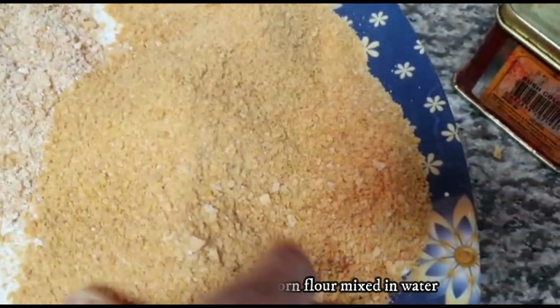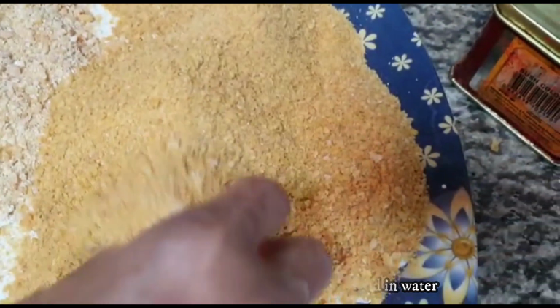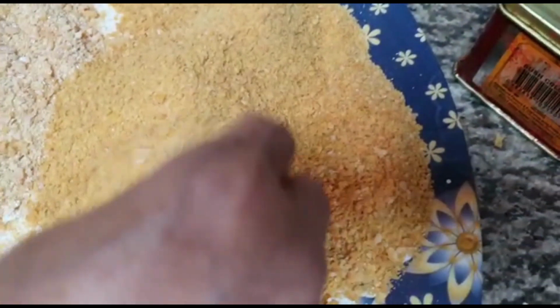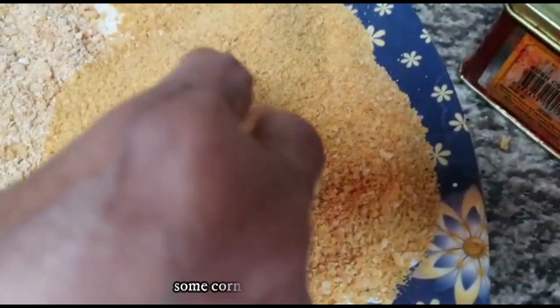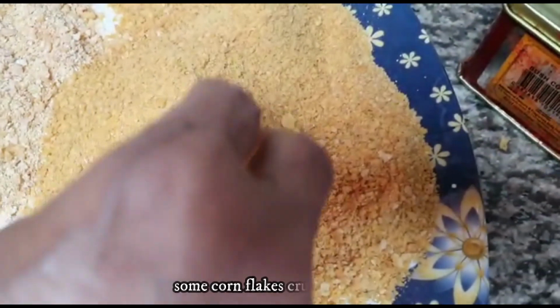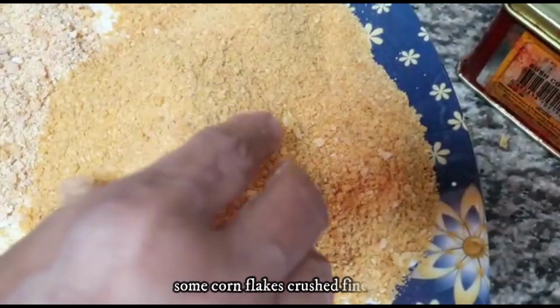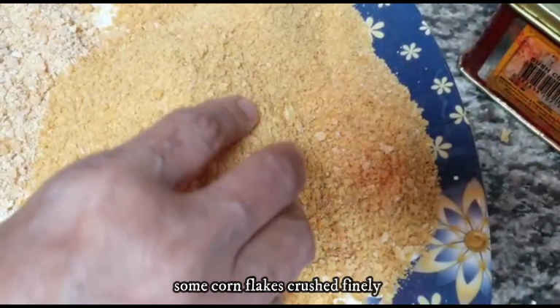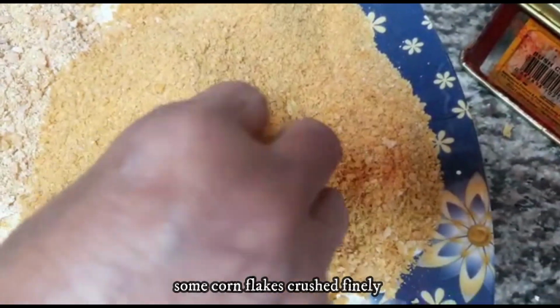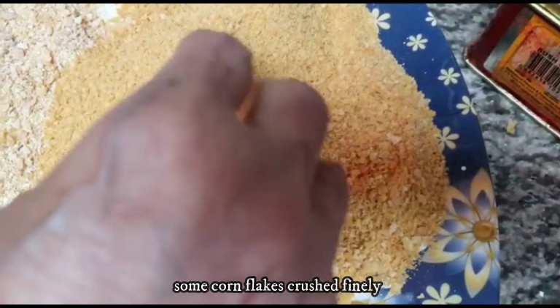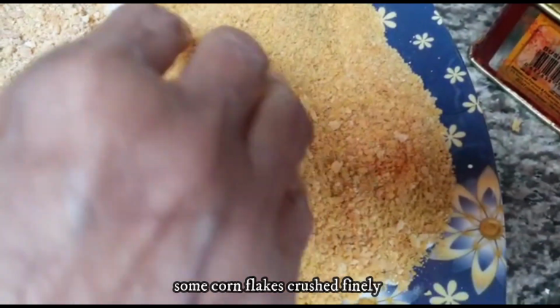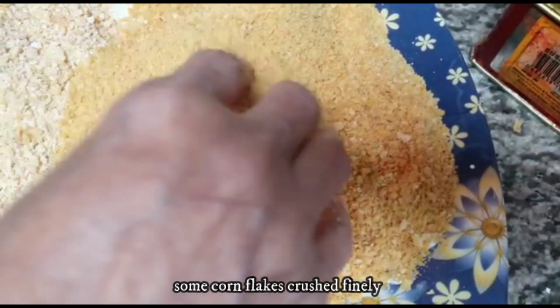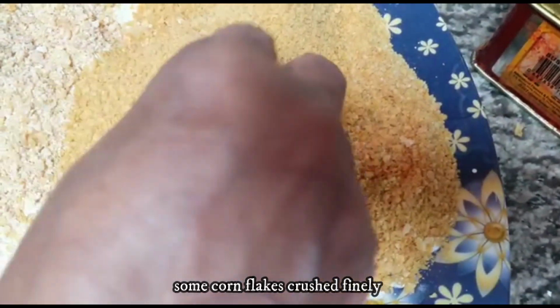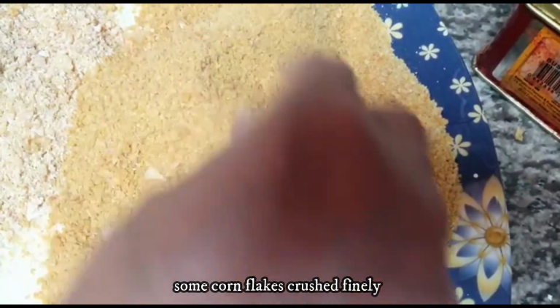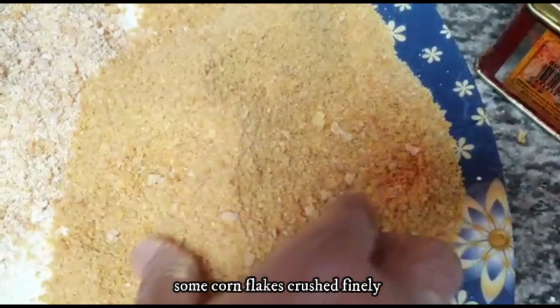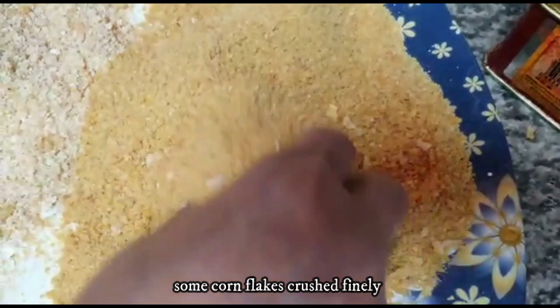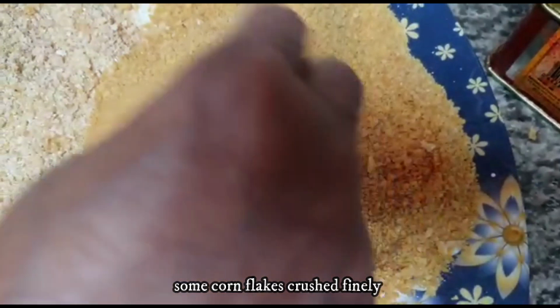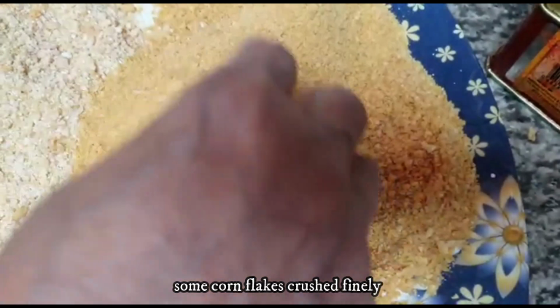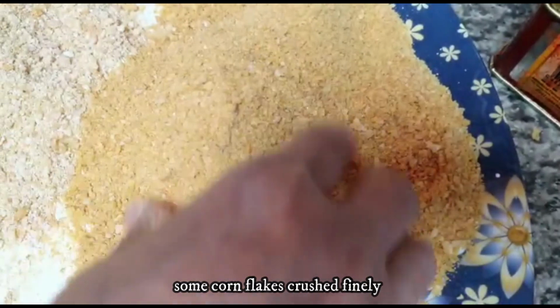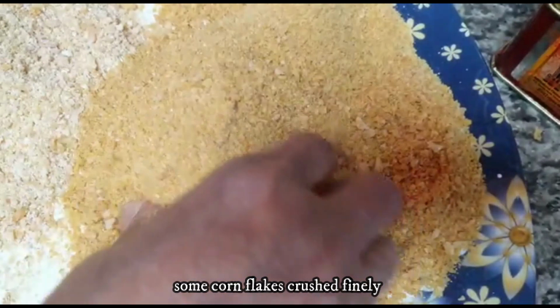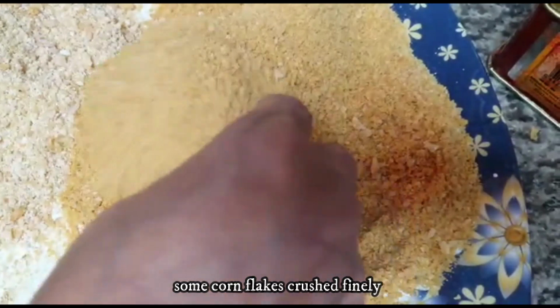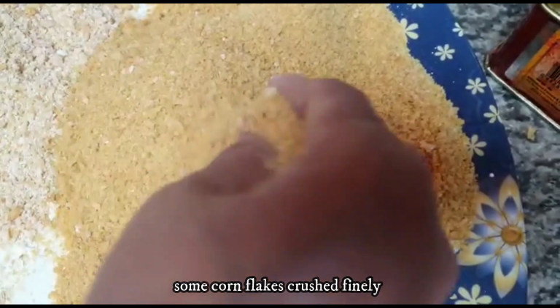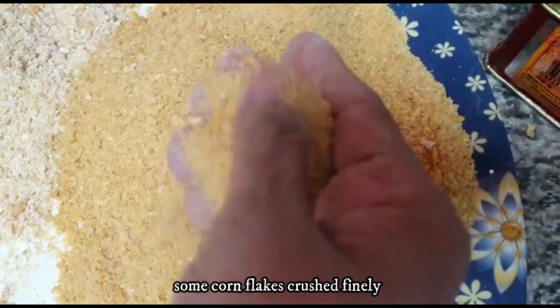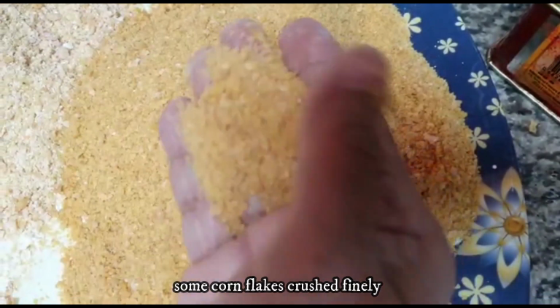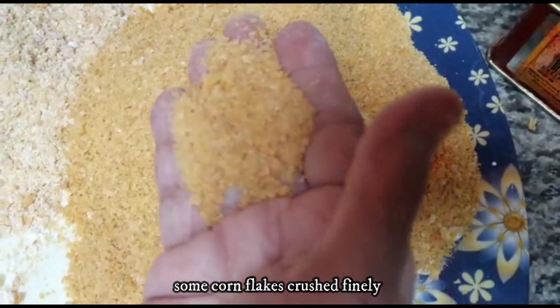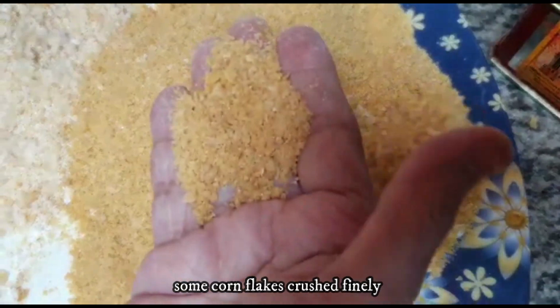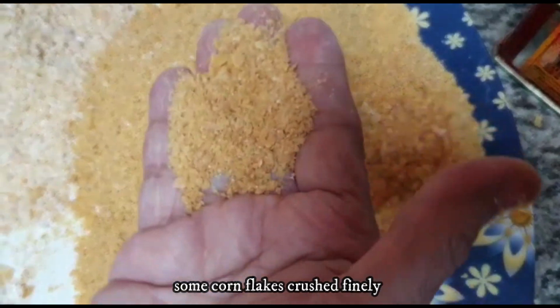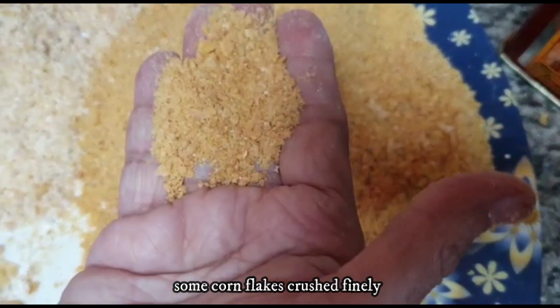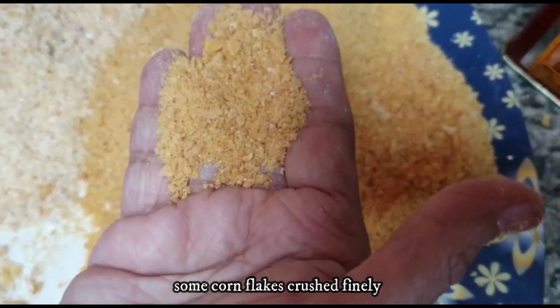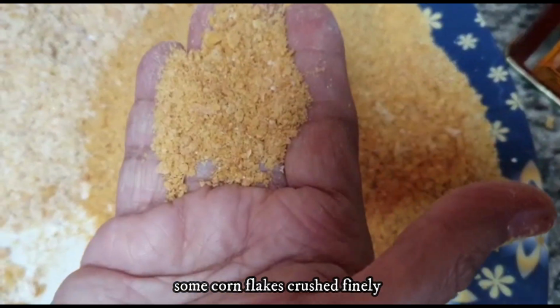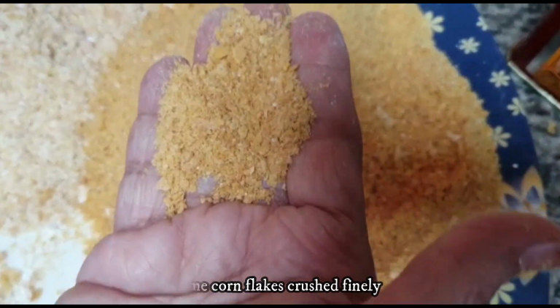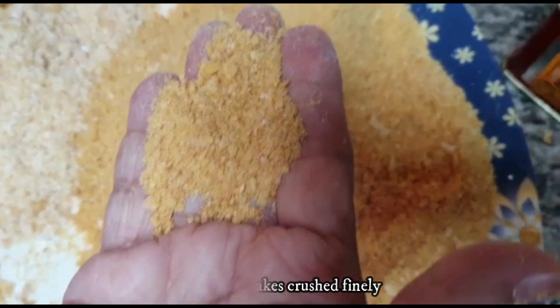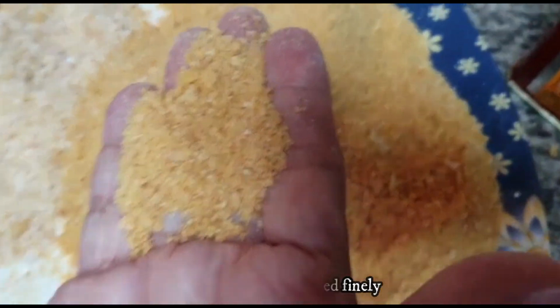You can also use bread crumbs. I have chopped the cornflakes.